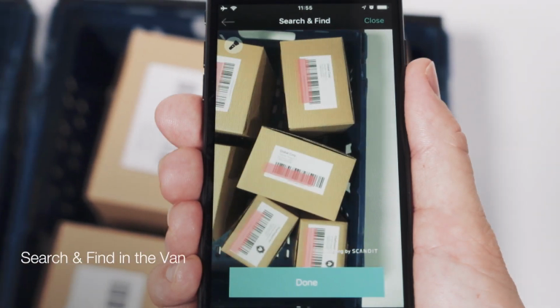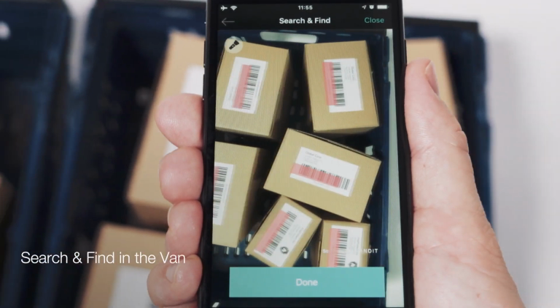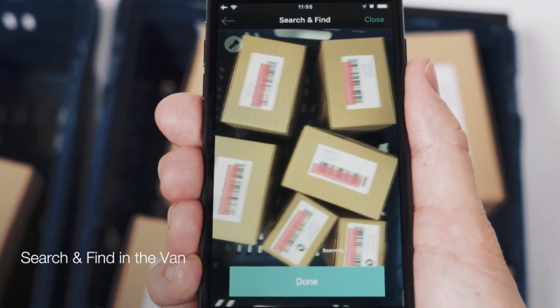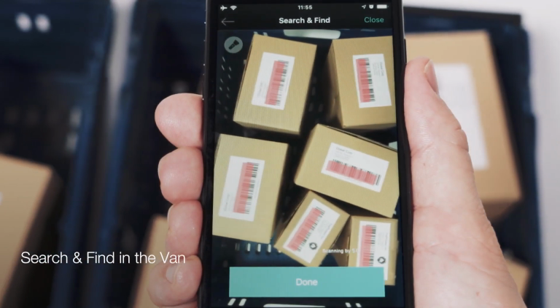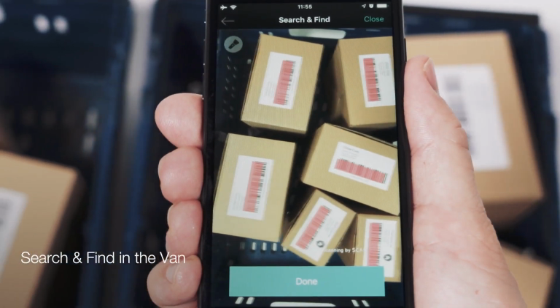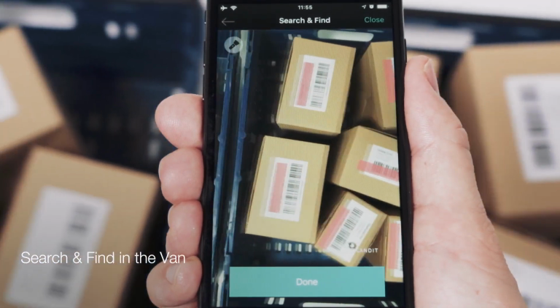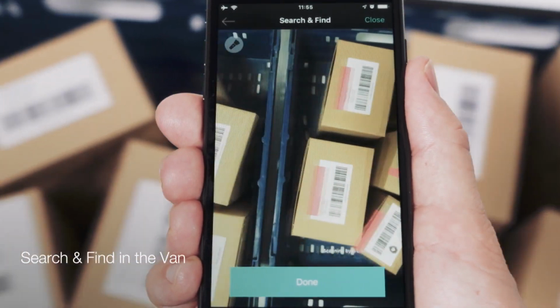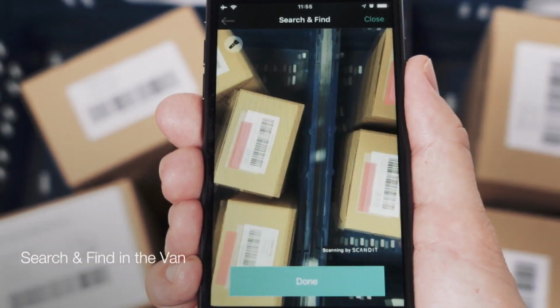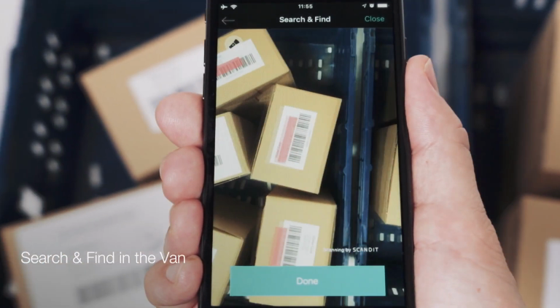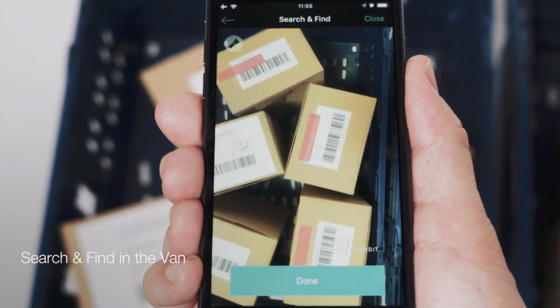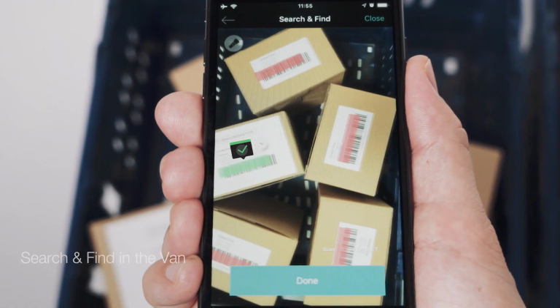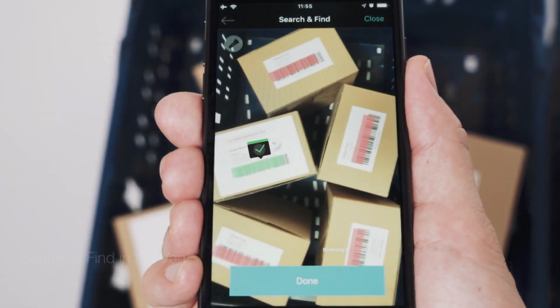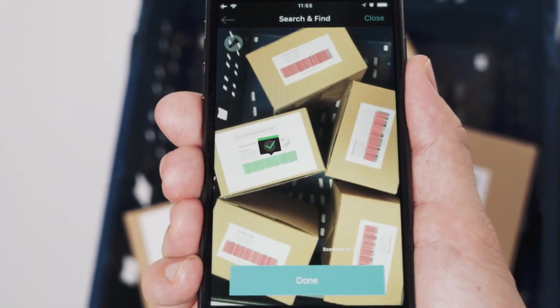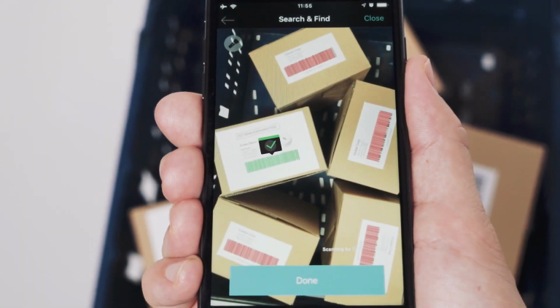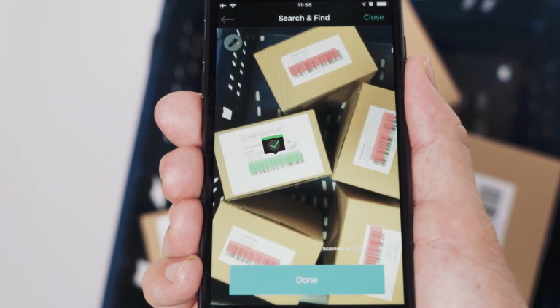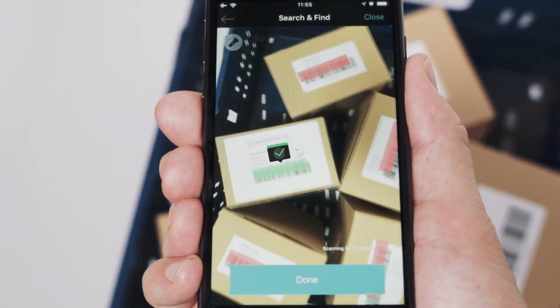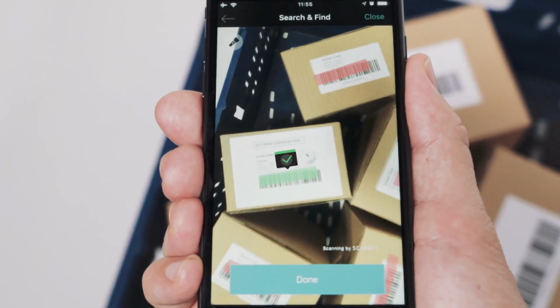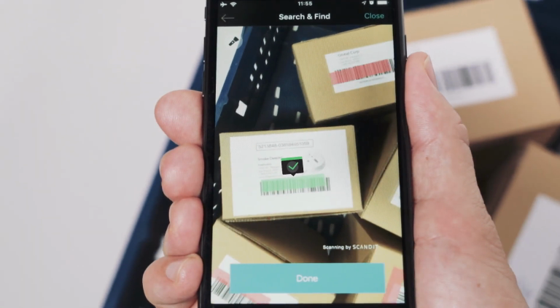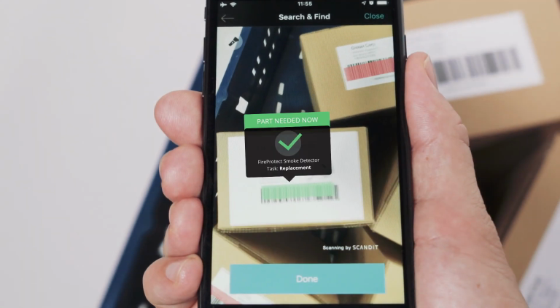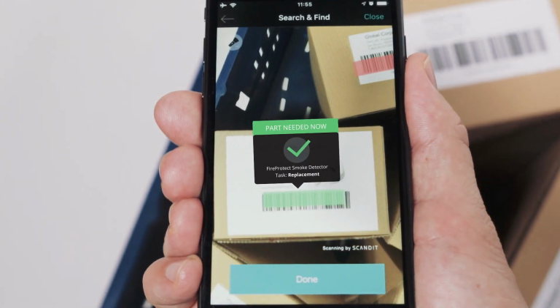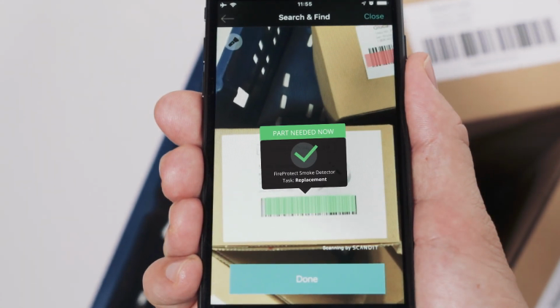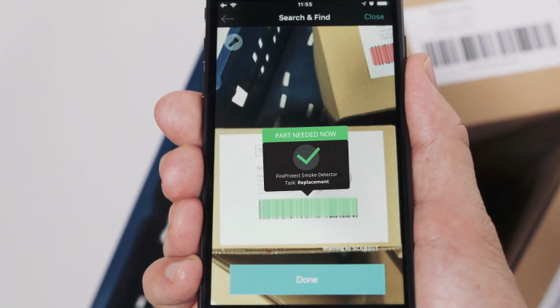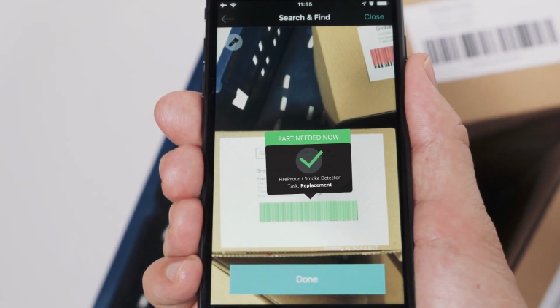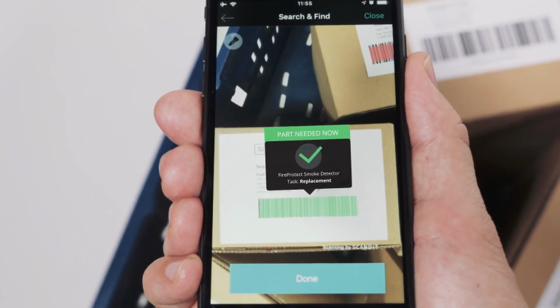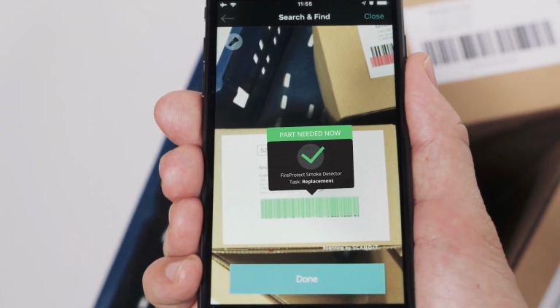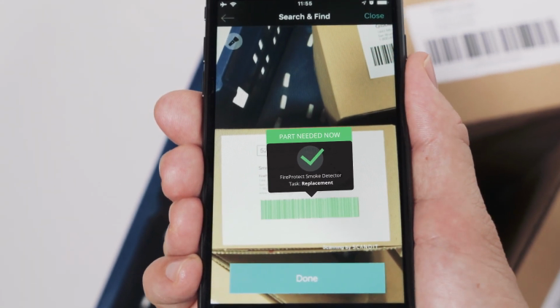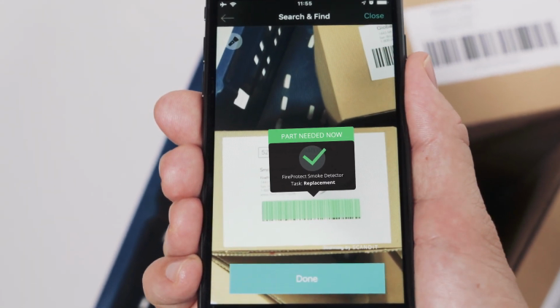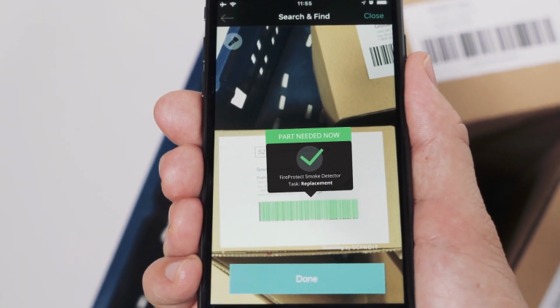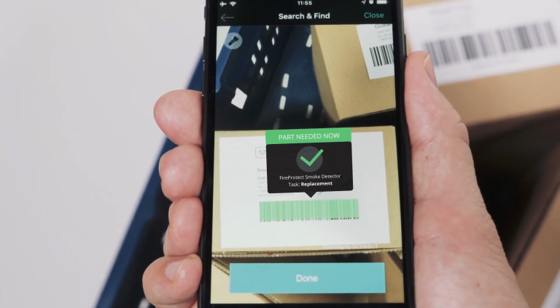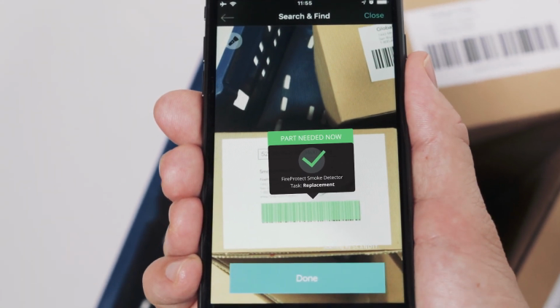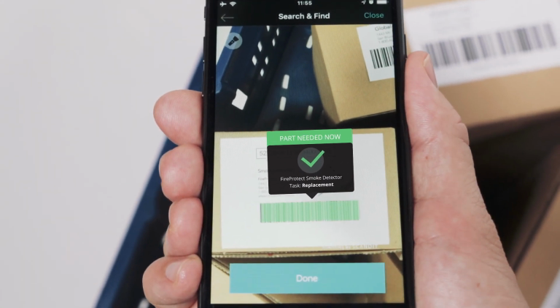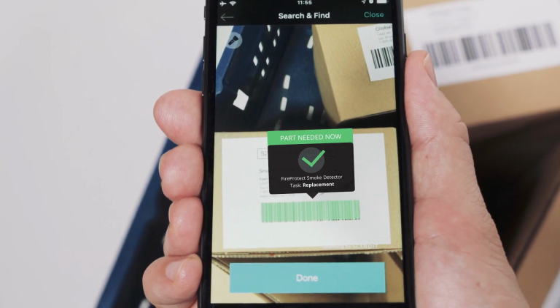Before each visit, they can quickly find the right parts in the van using augmented reality feedback, enabled by MatrixScan.